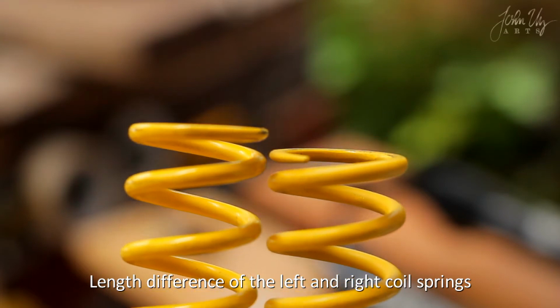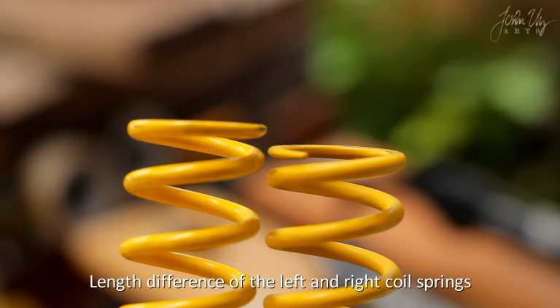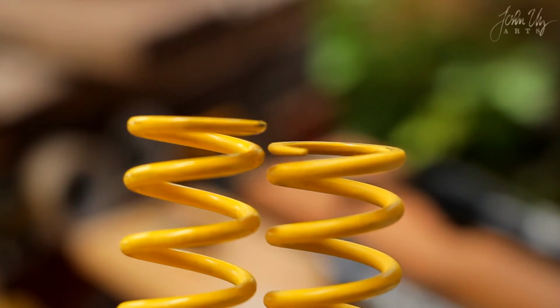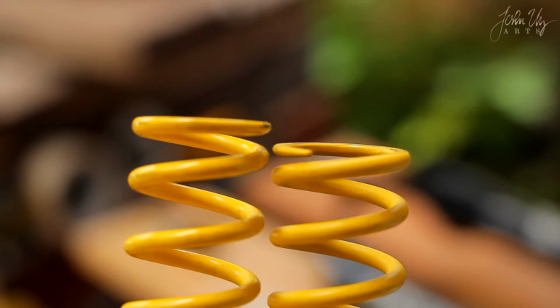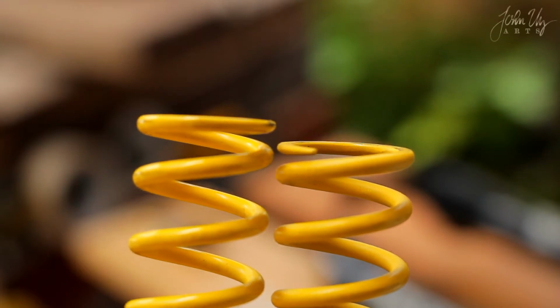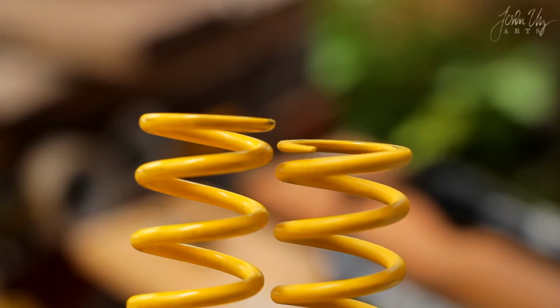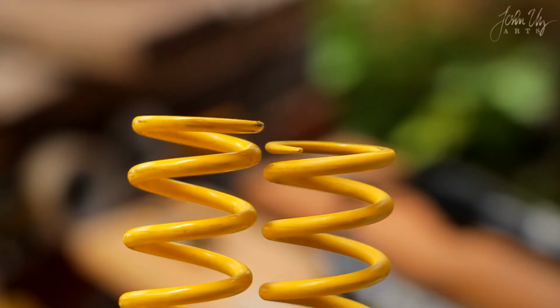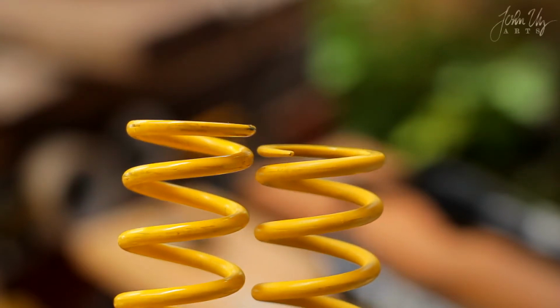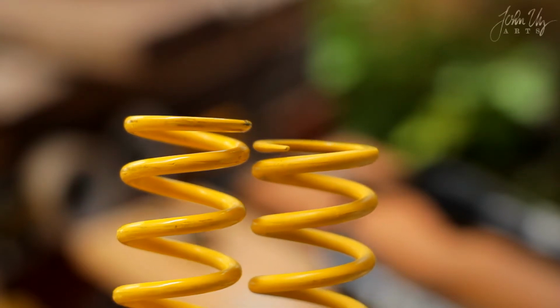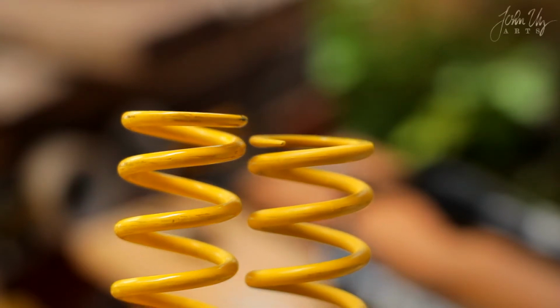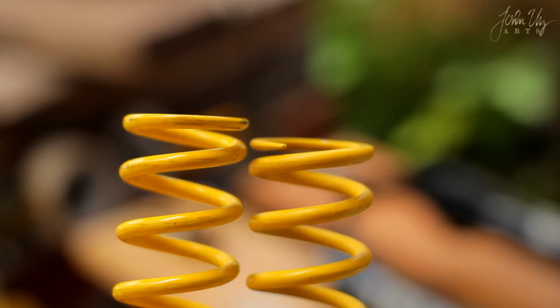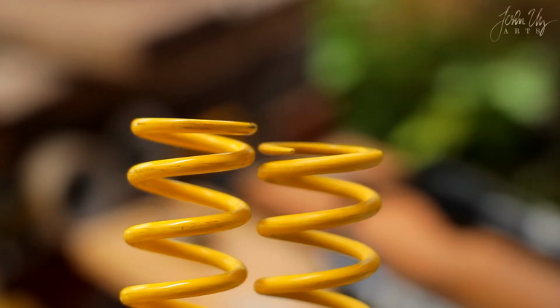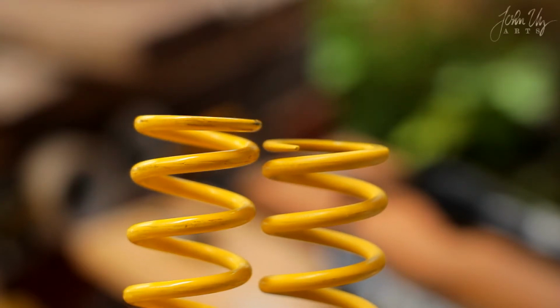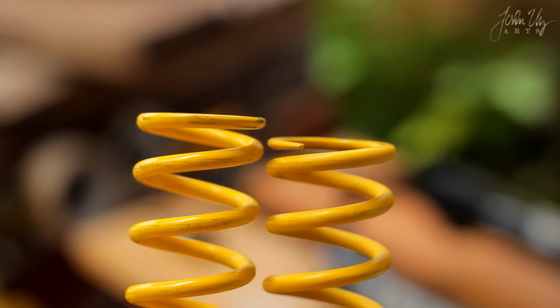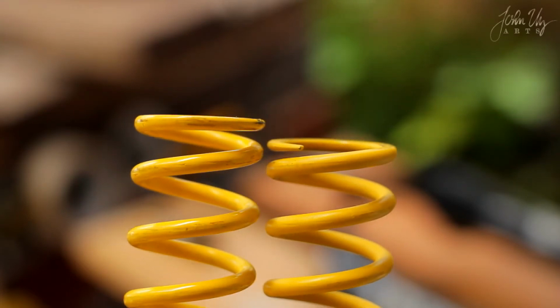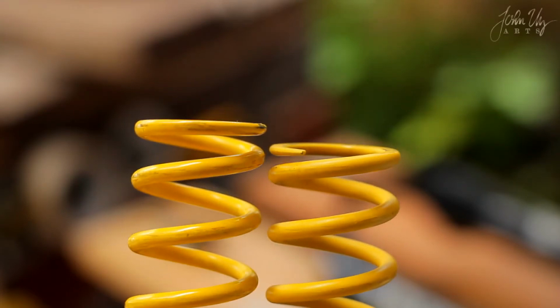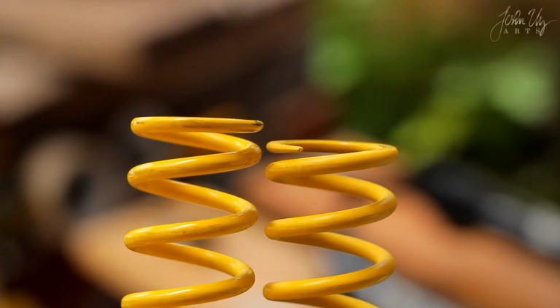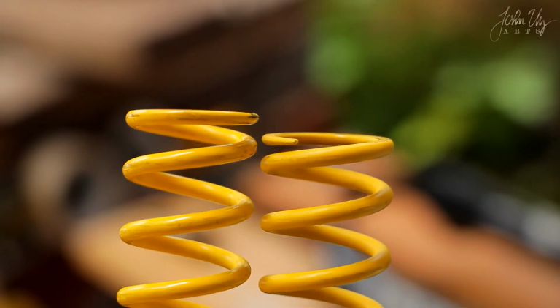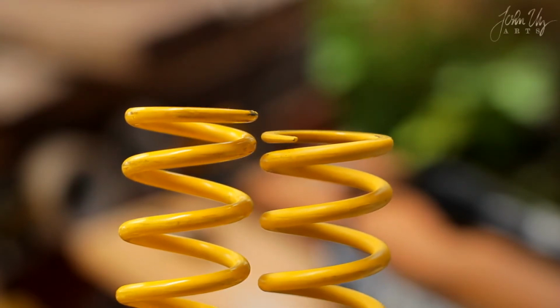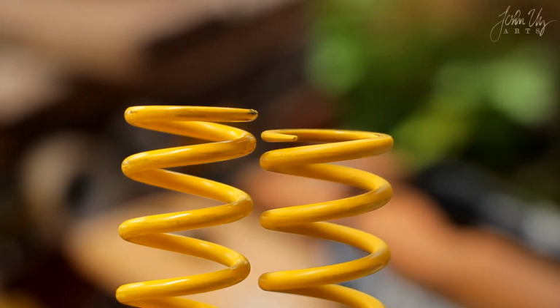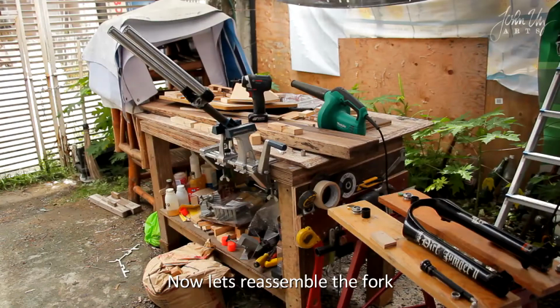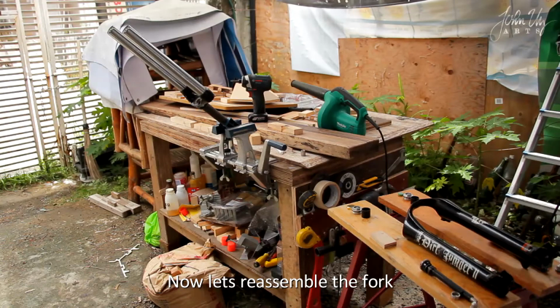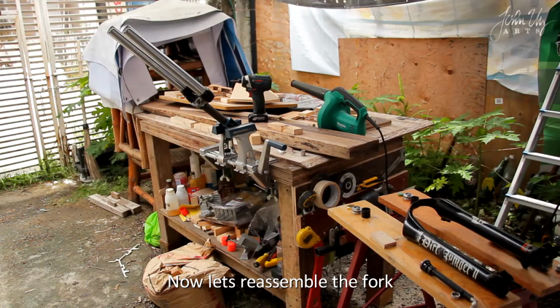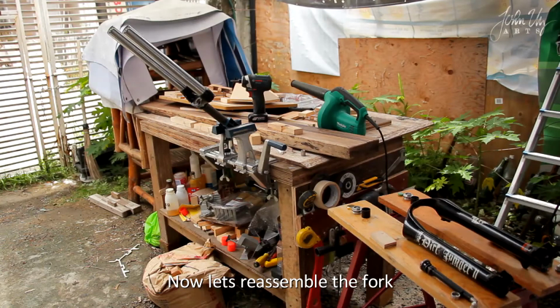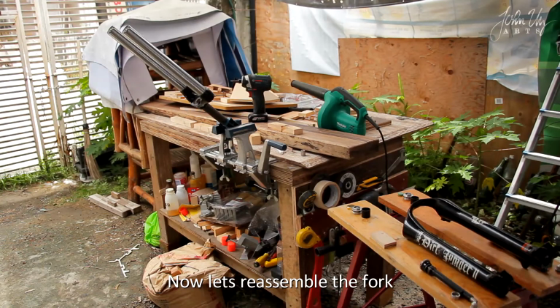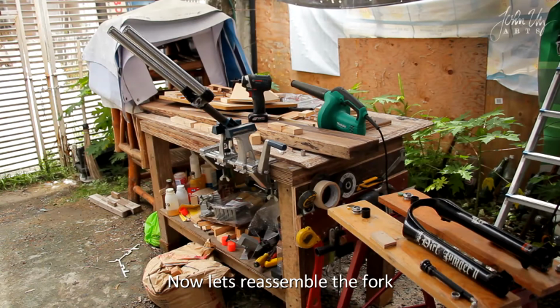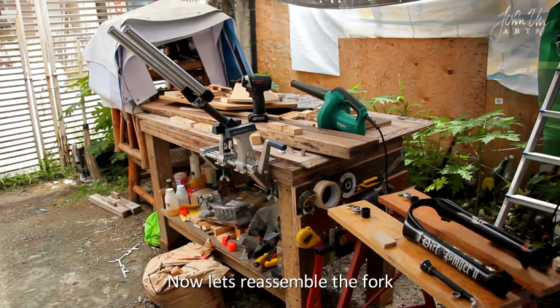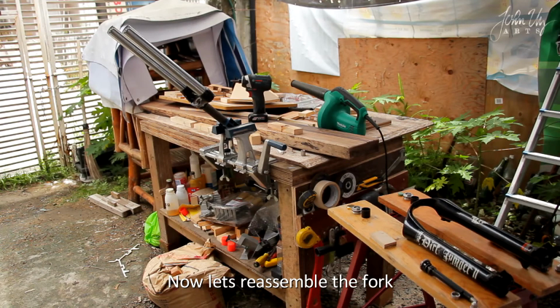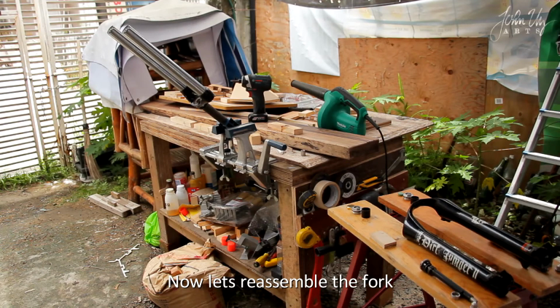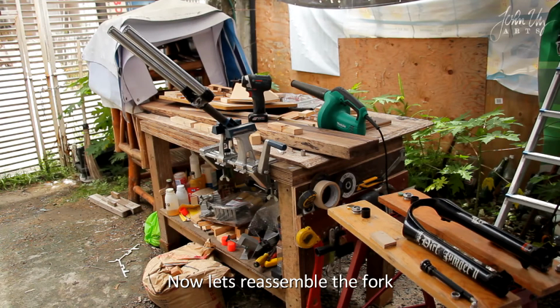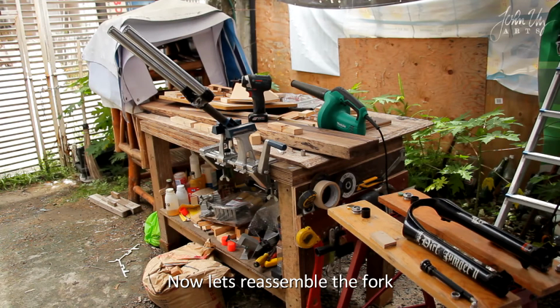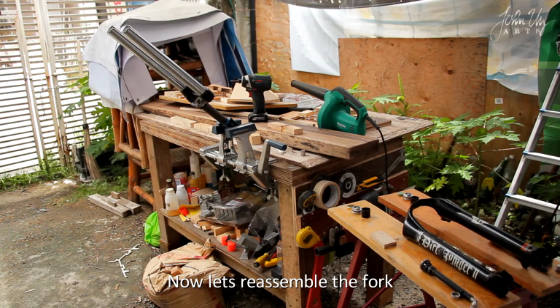The coil springs — now let's reassemble the fork.